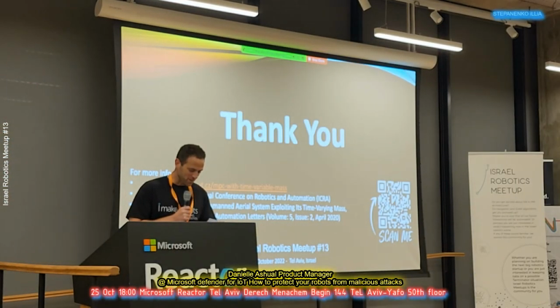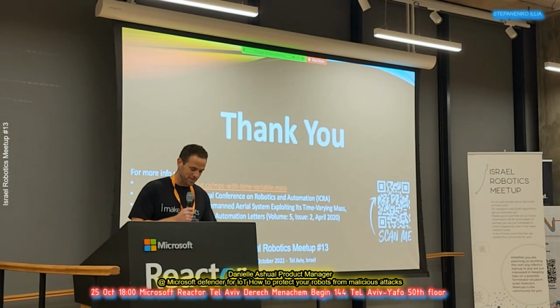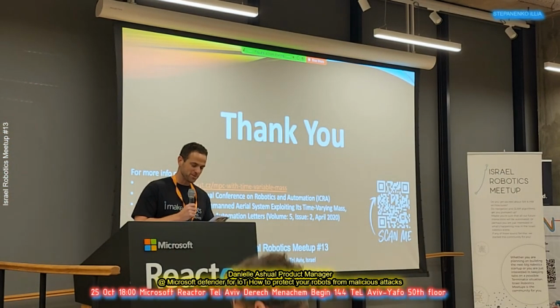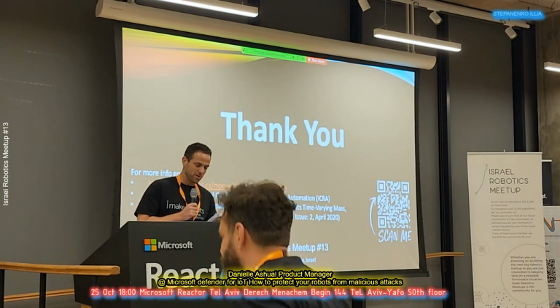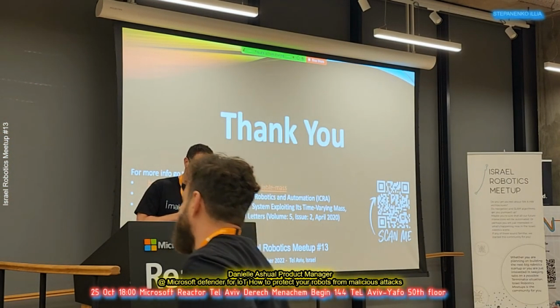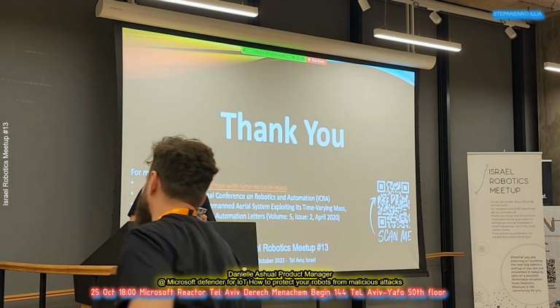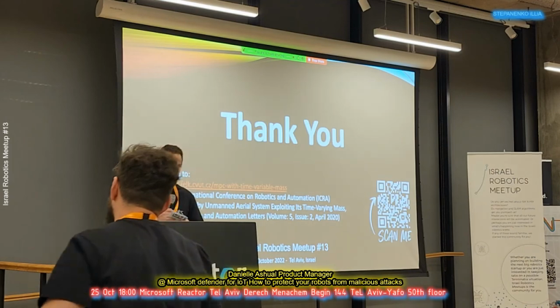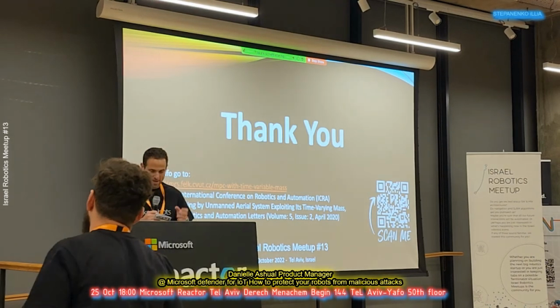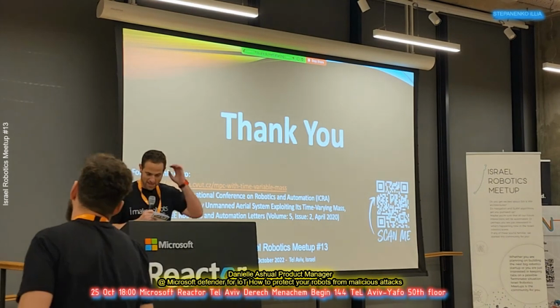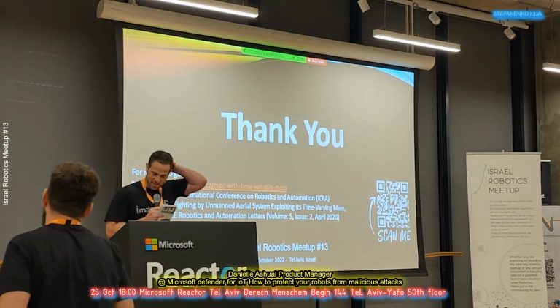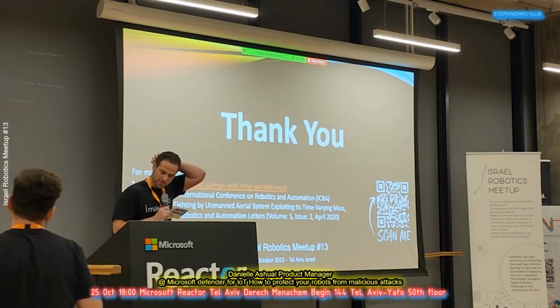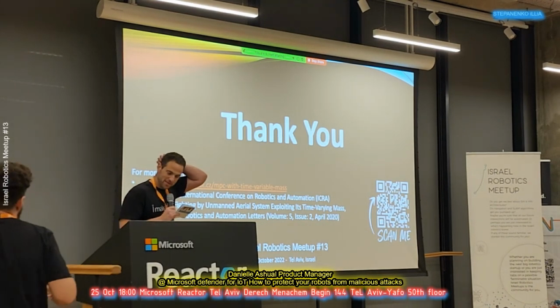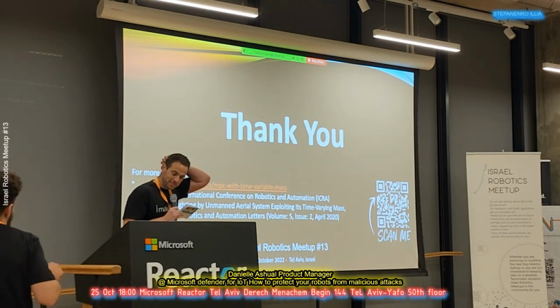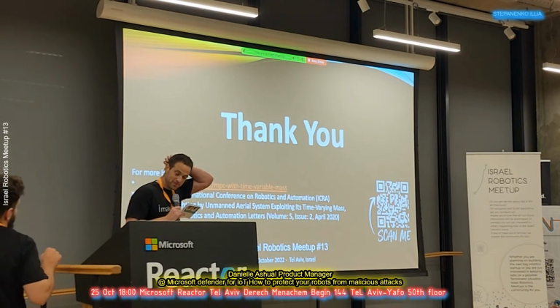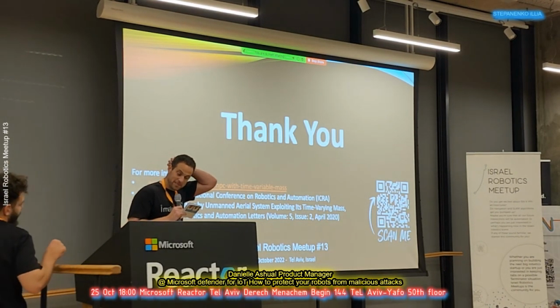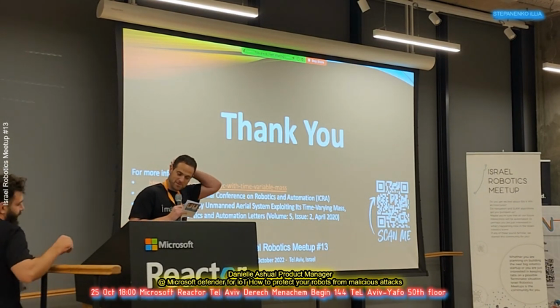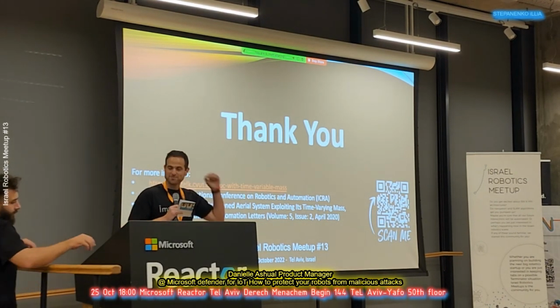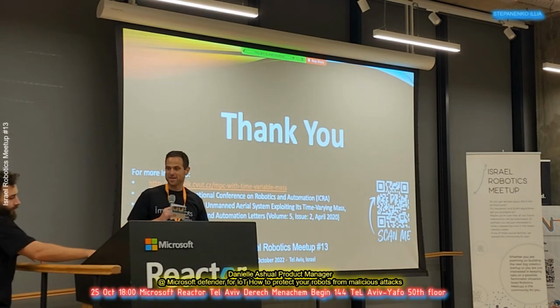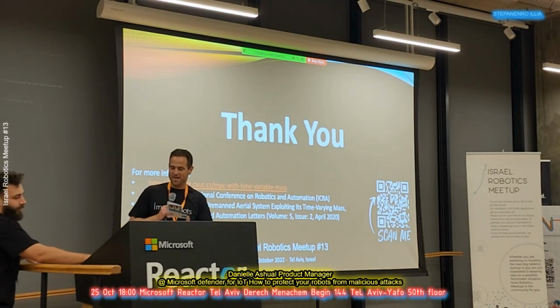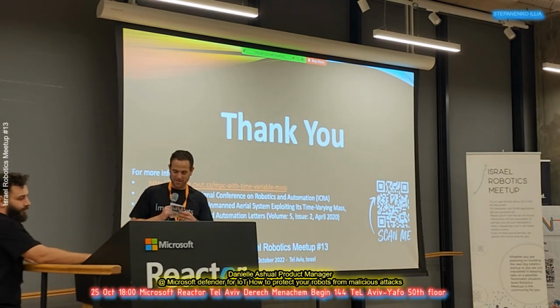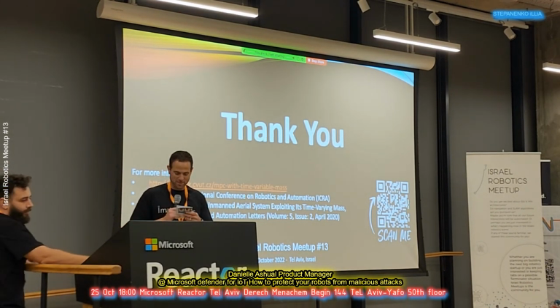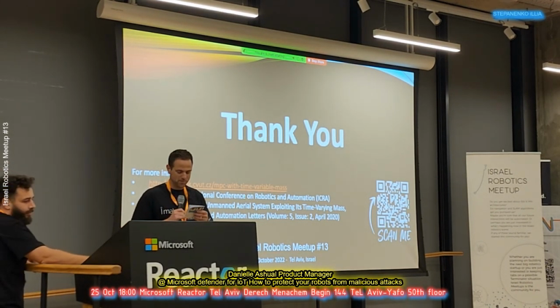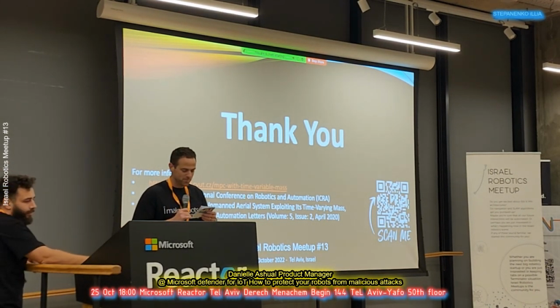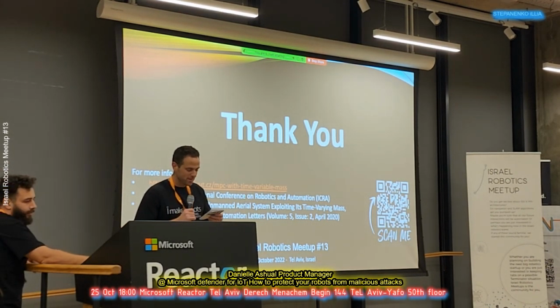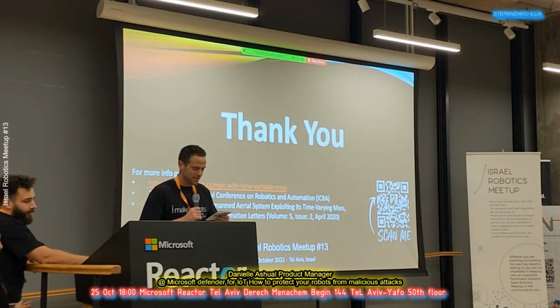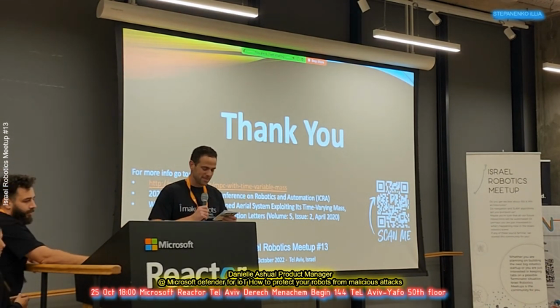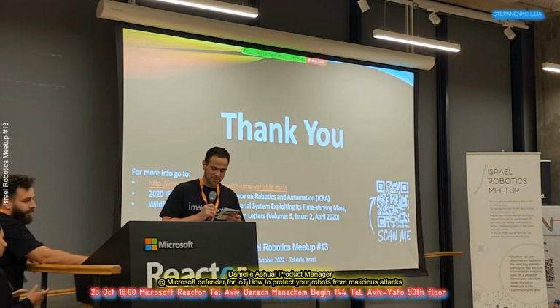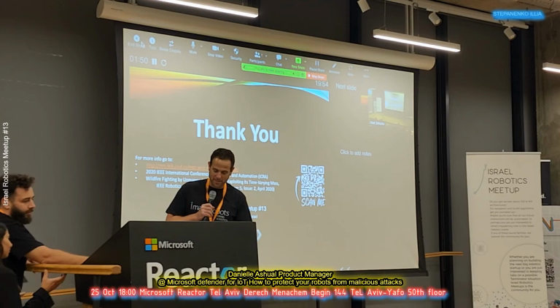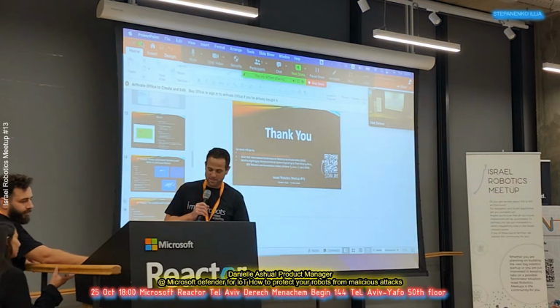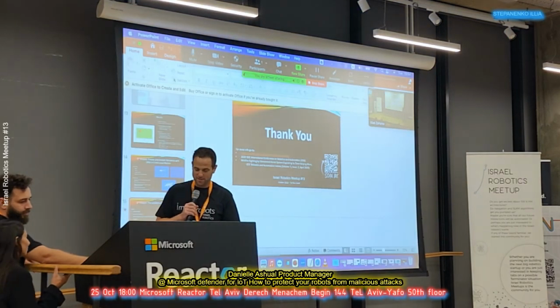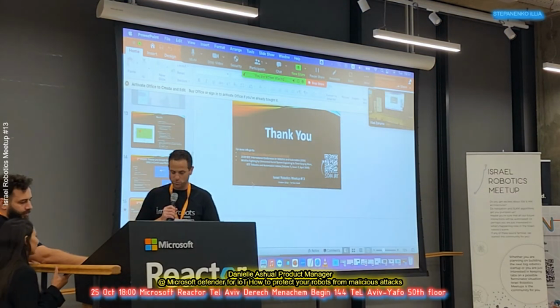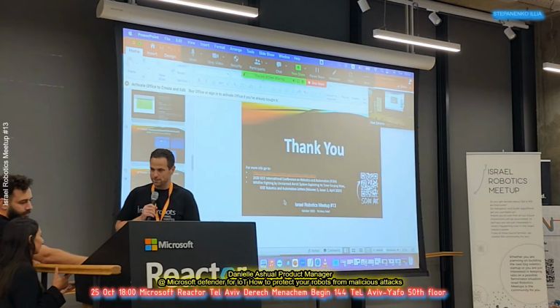Alright, so for the last but not least speaker, it's Danielle Ashoa.